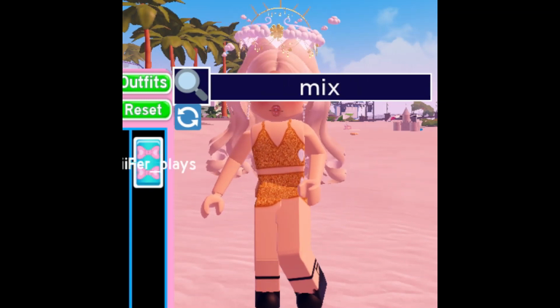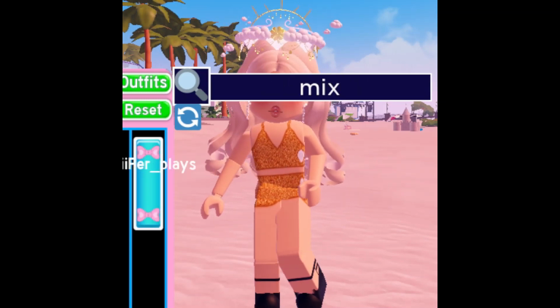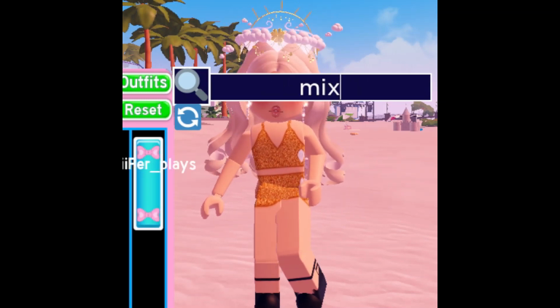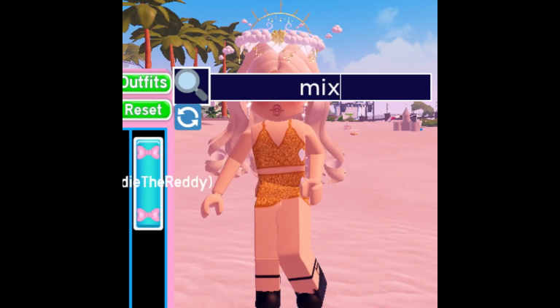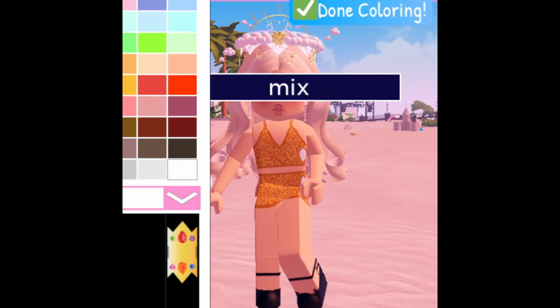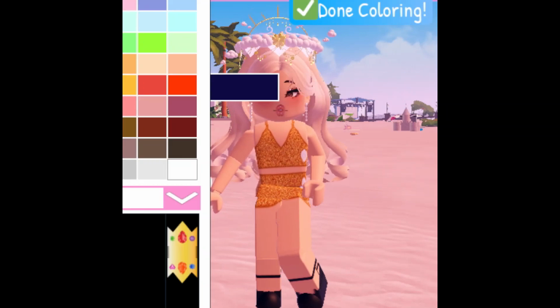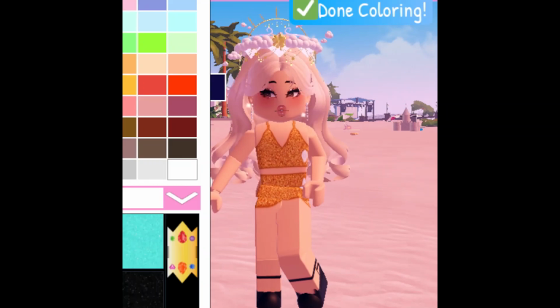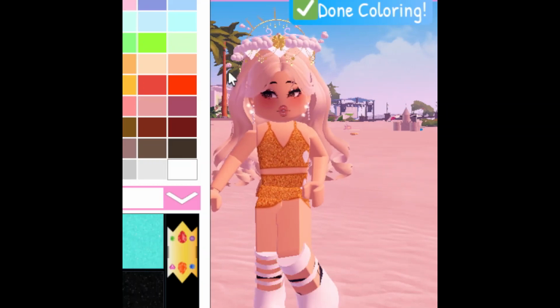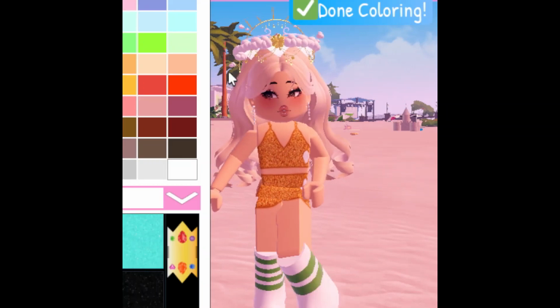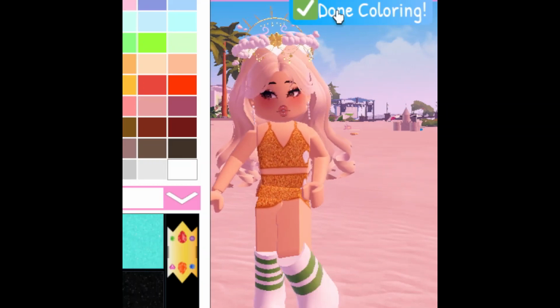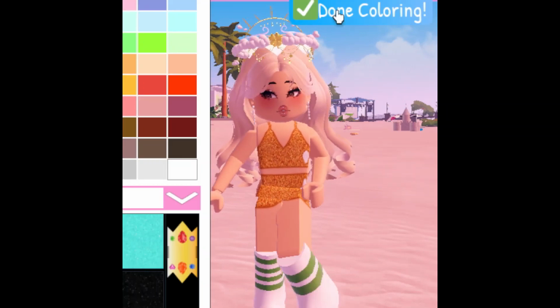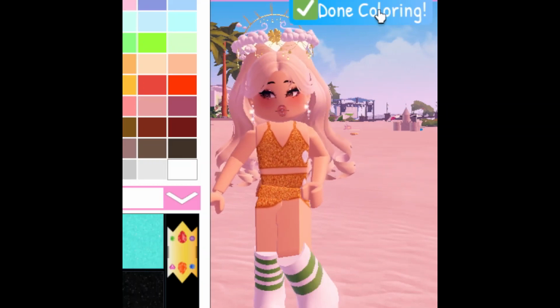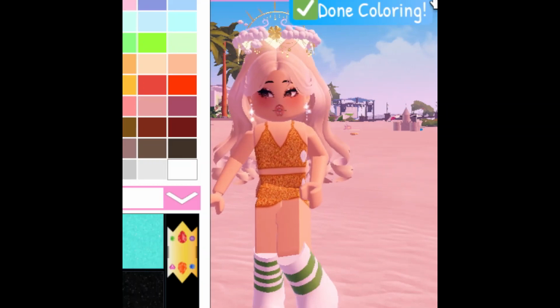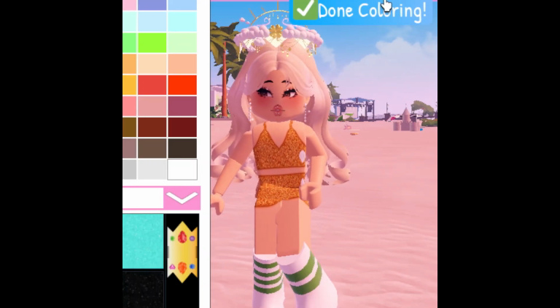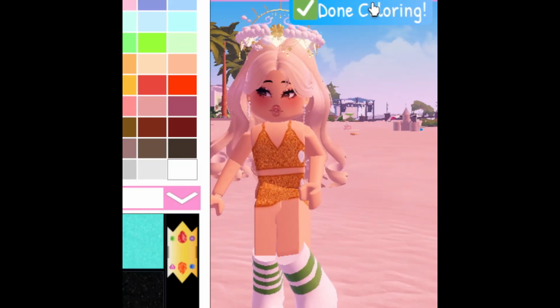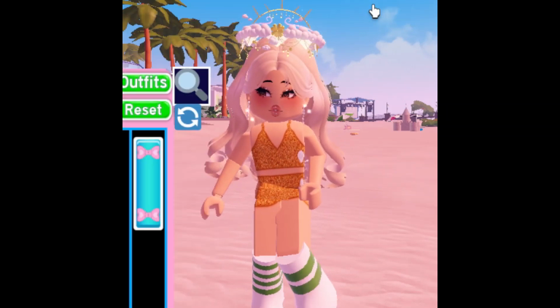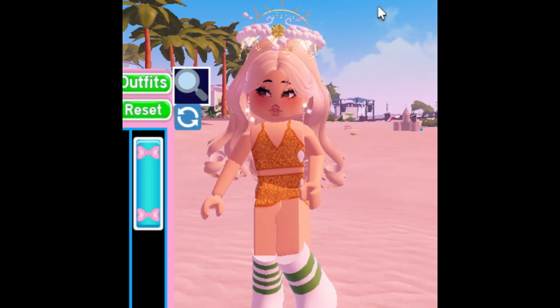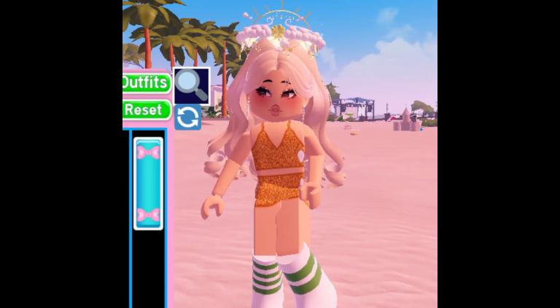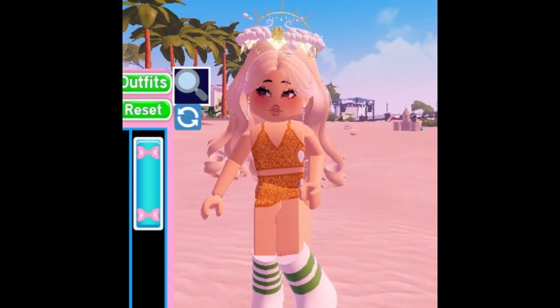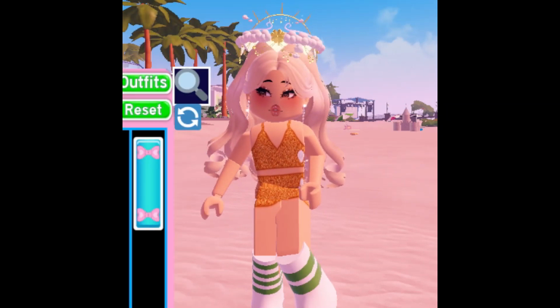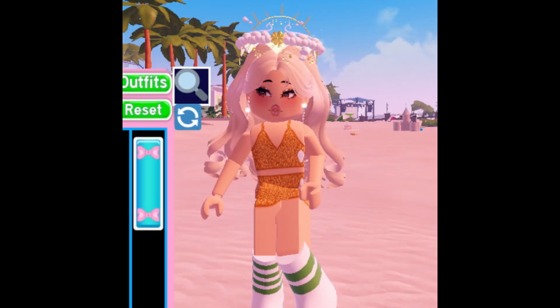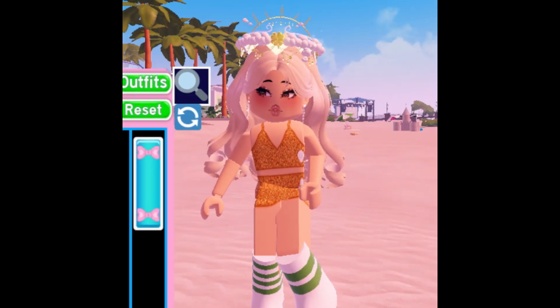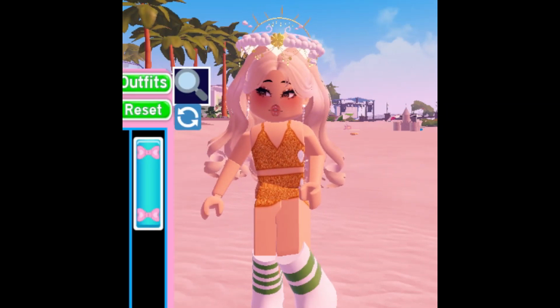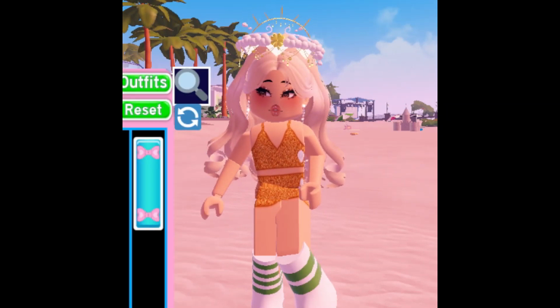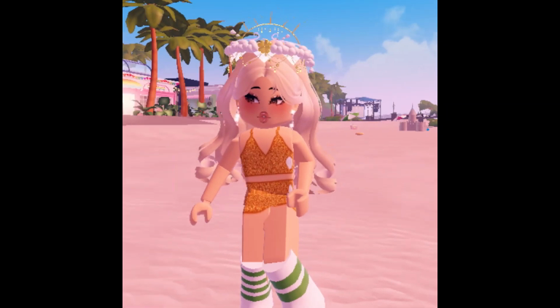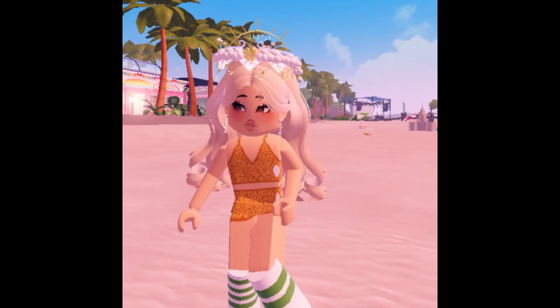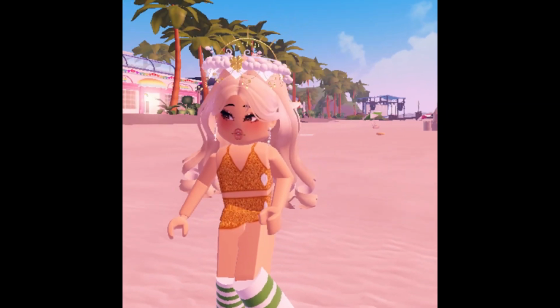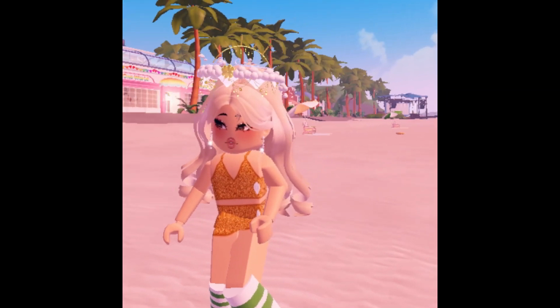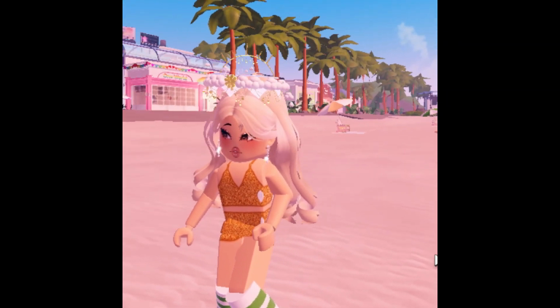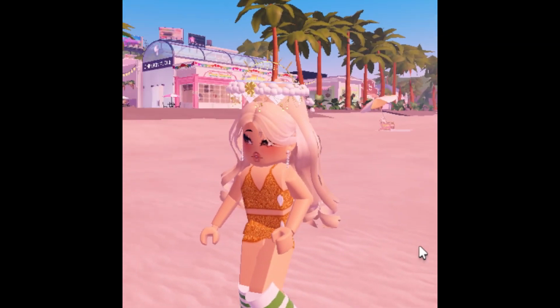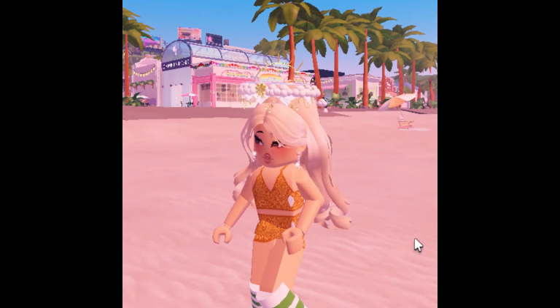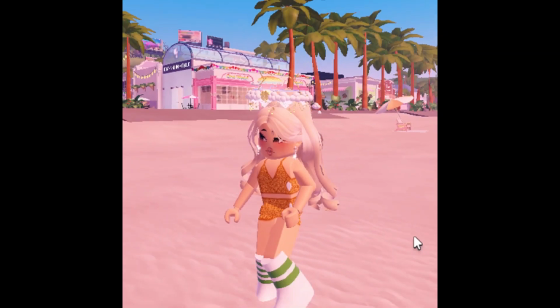I also put on the mixed matched striped socks. These make me have bigger feet.